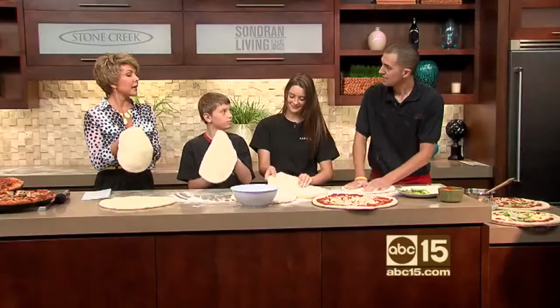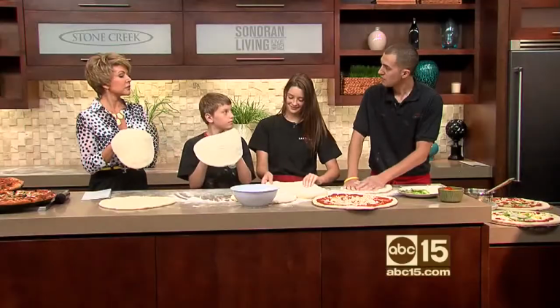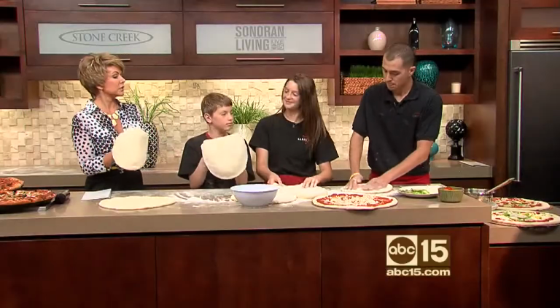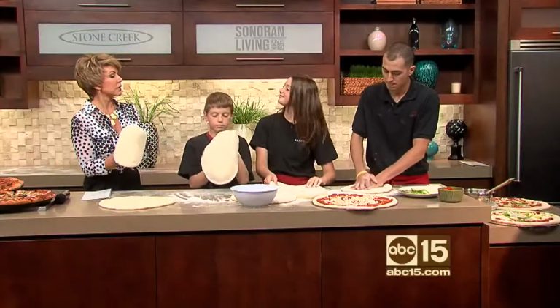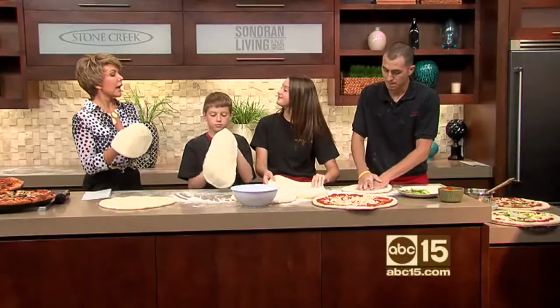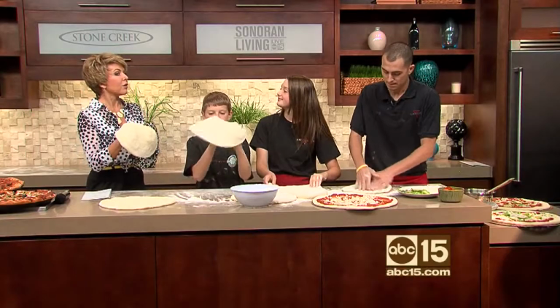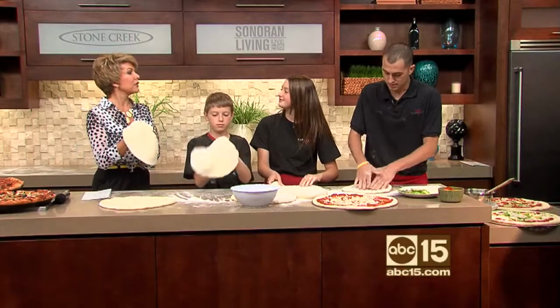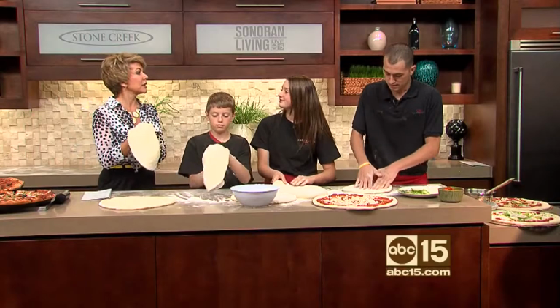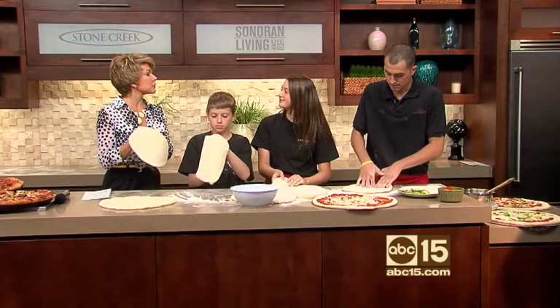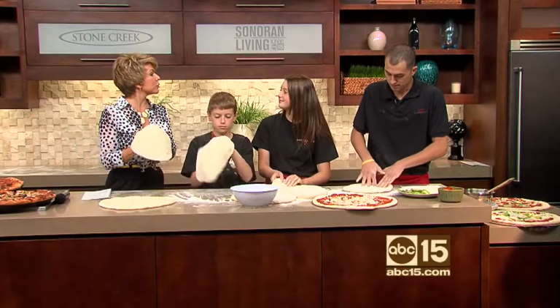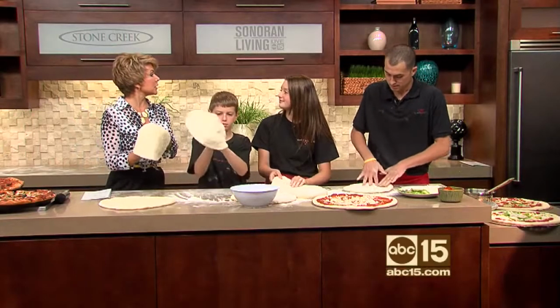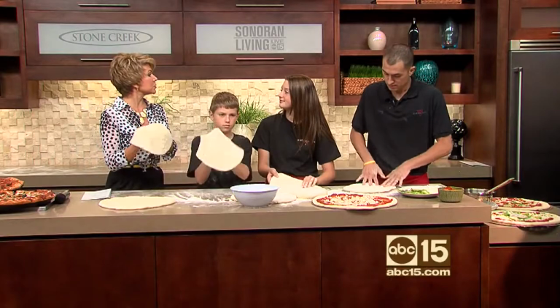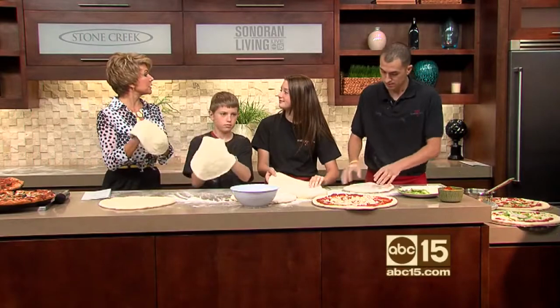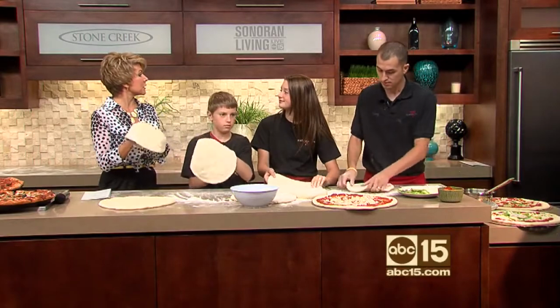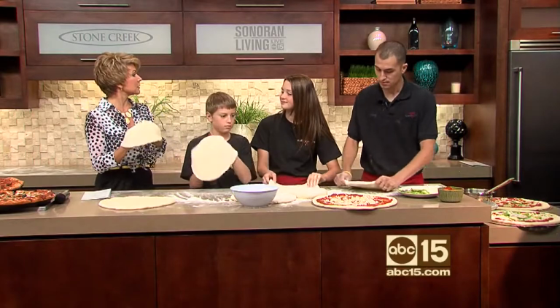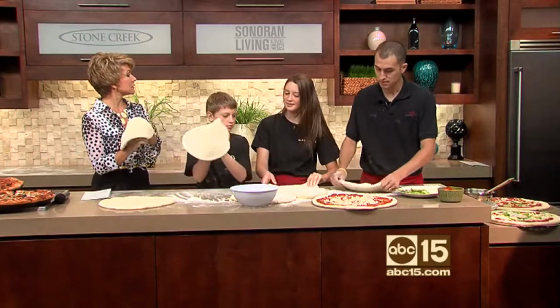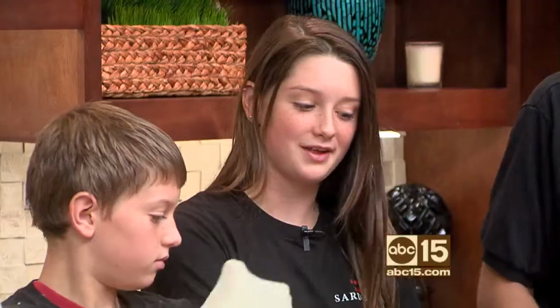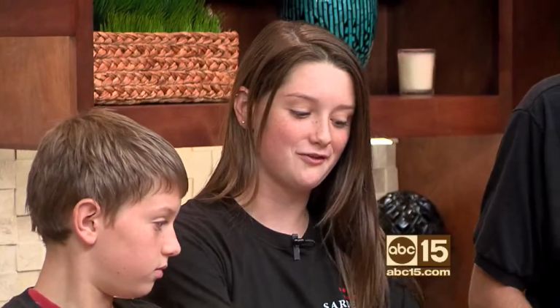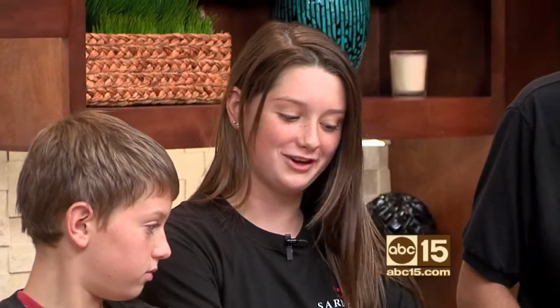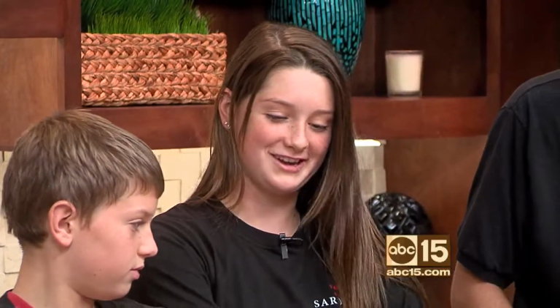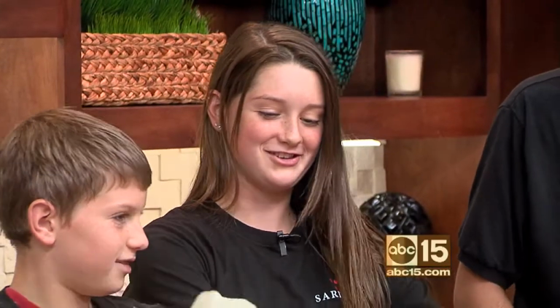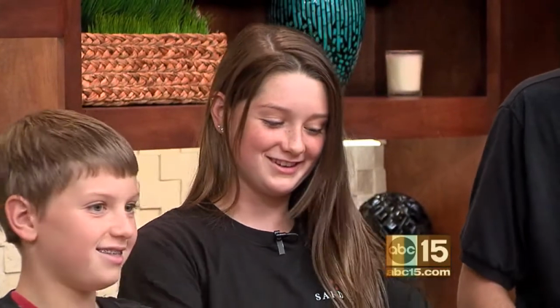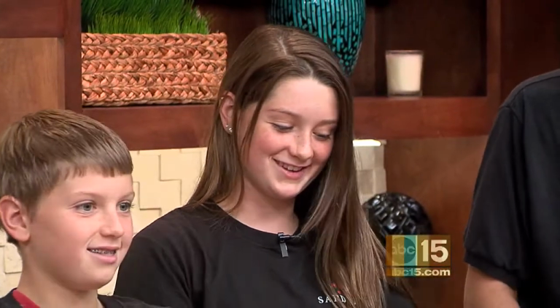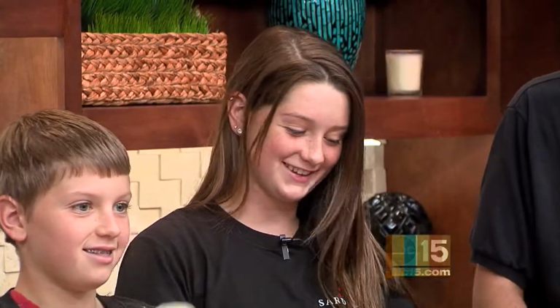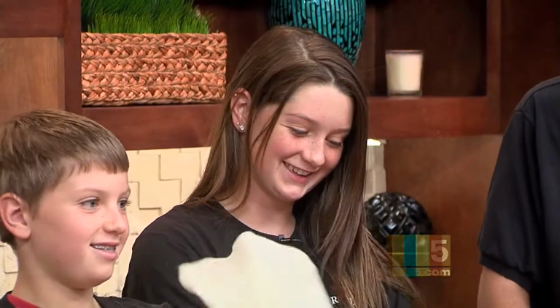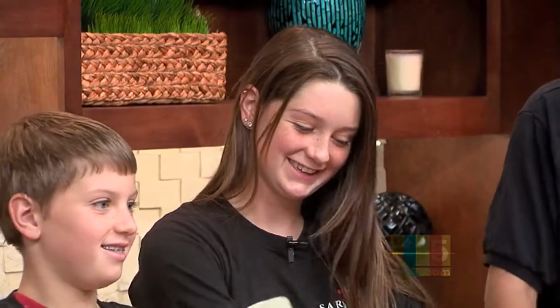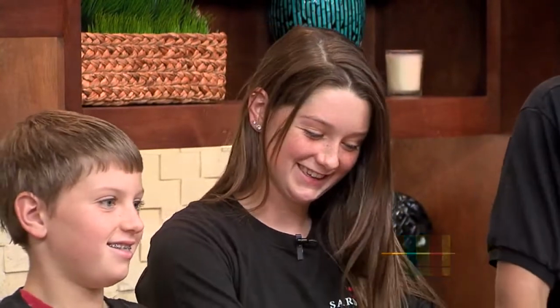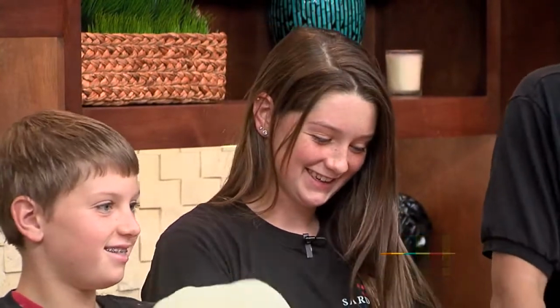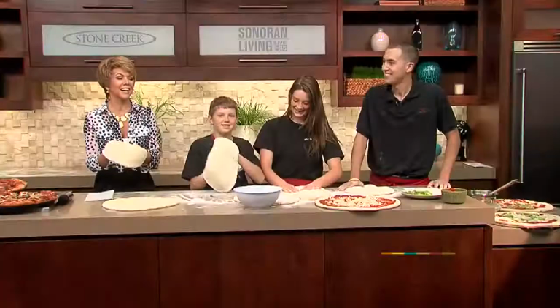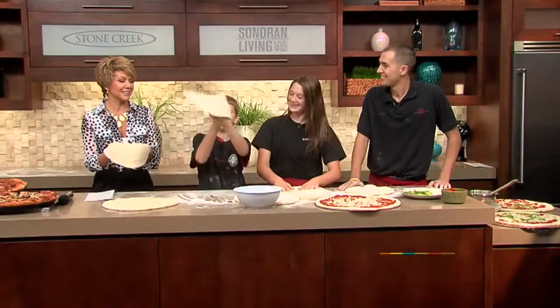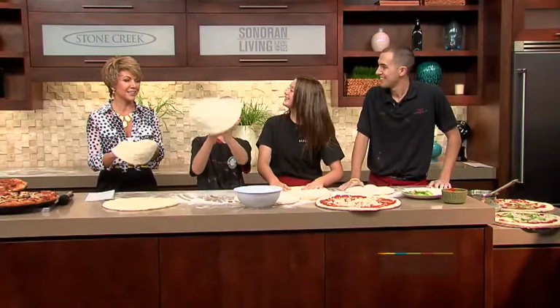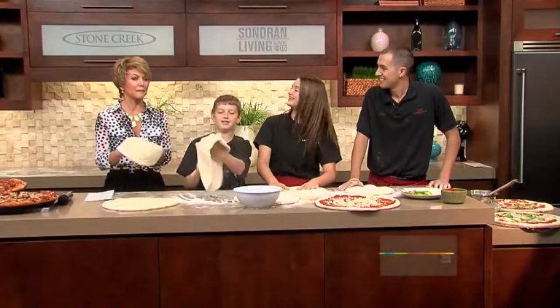Allison, how big is a 14-inch pizza? 14 inches. You got it!